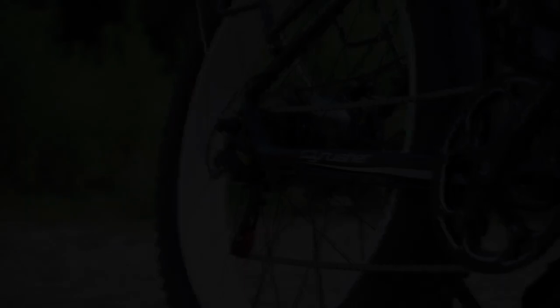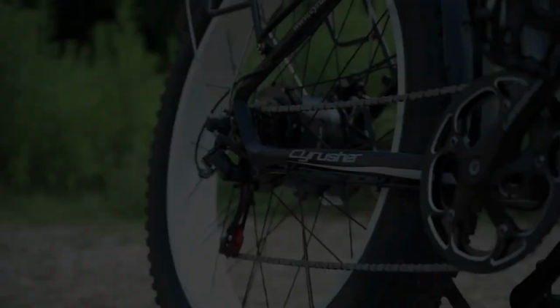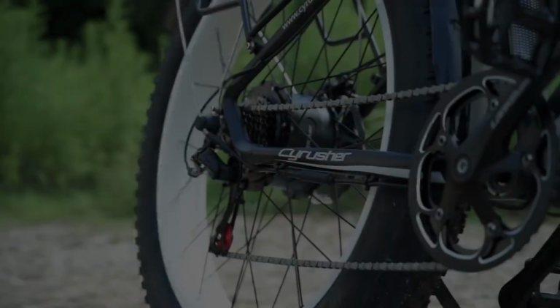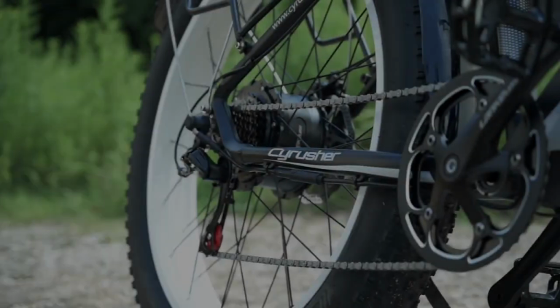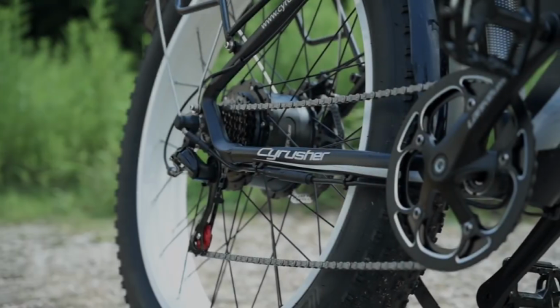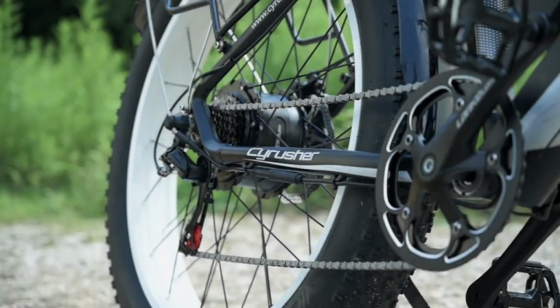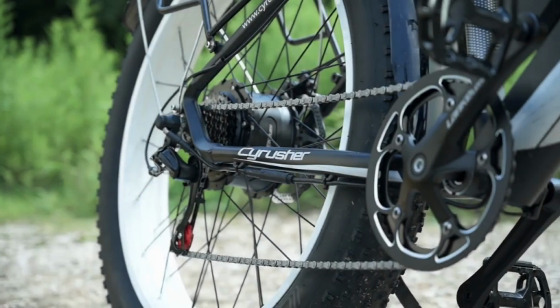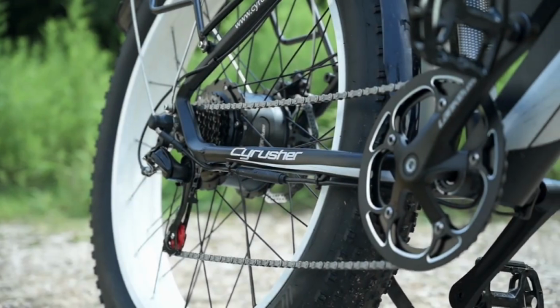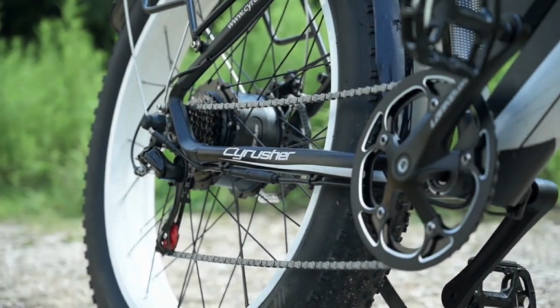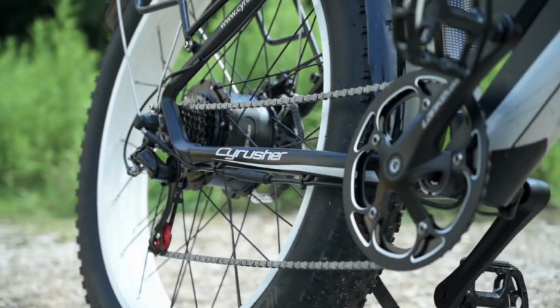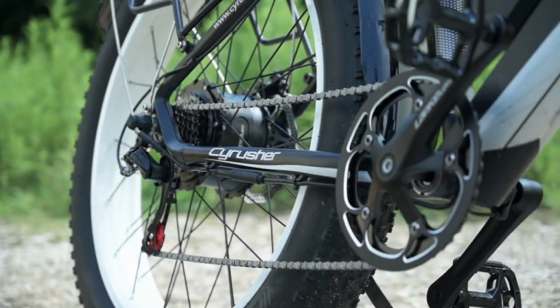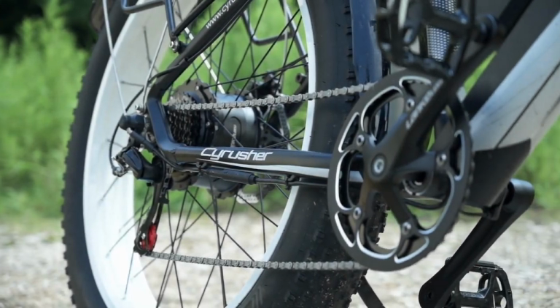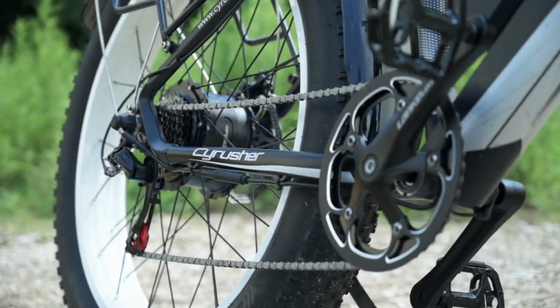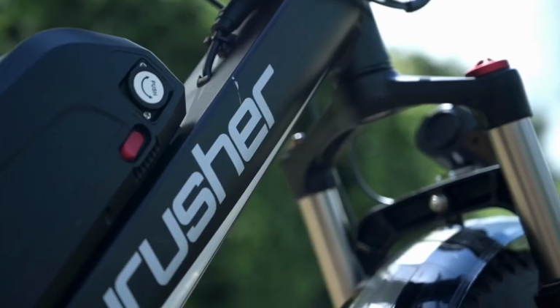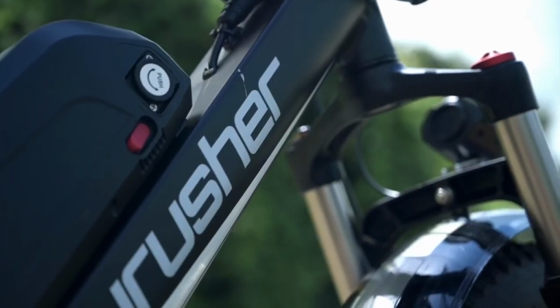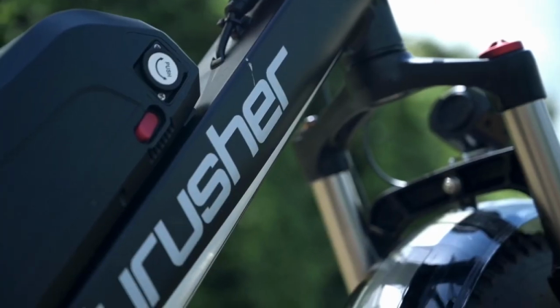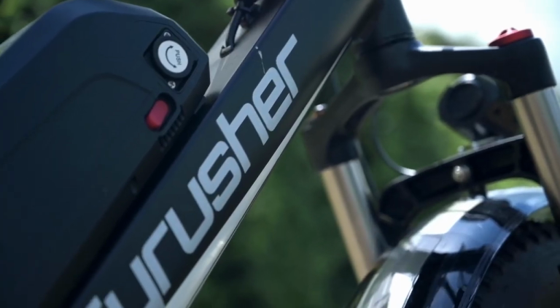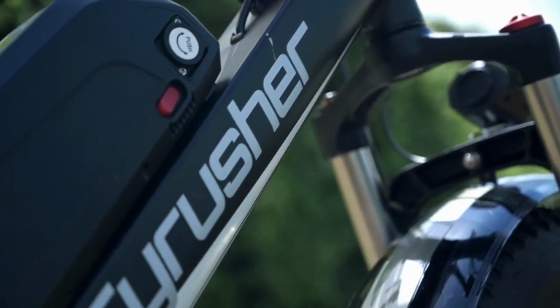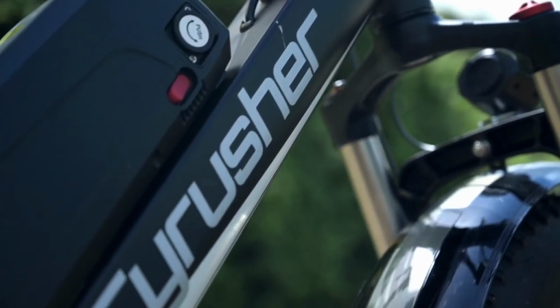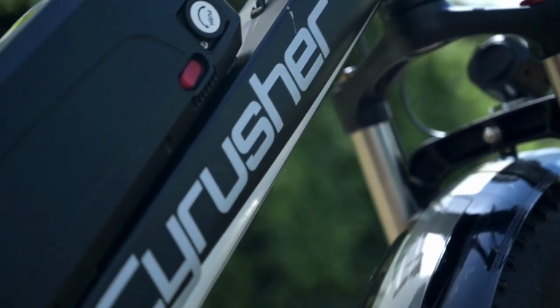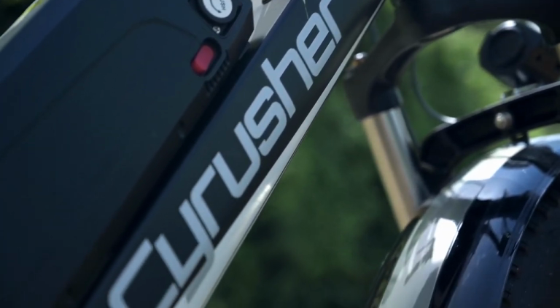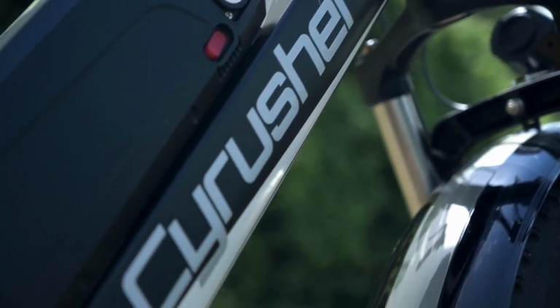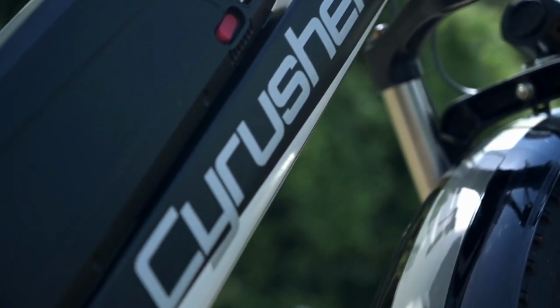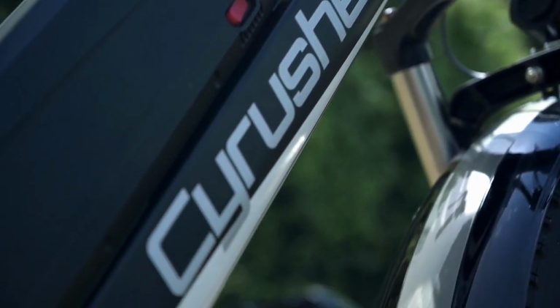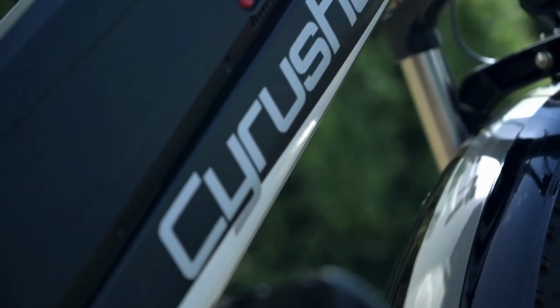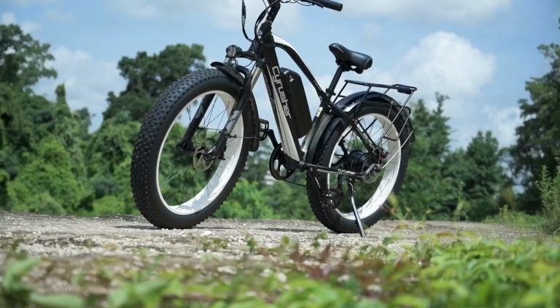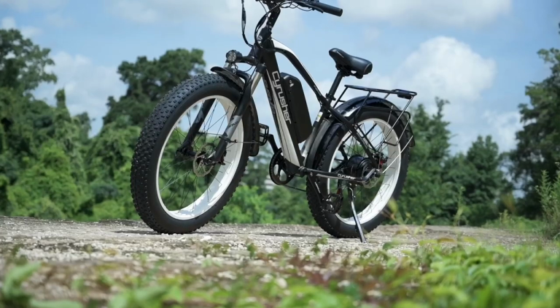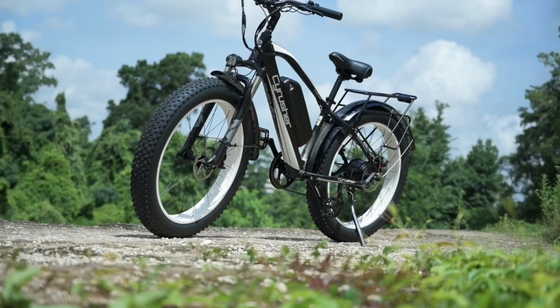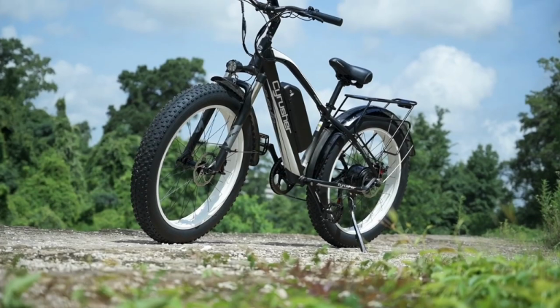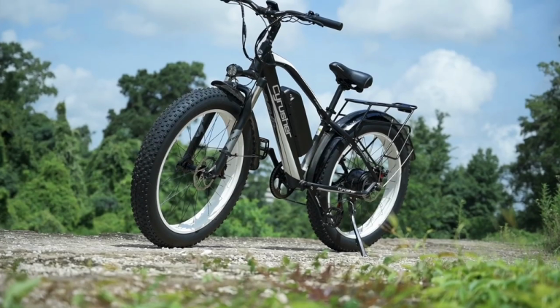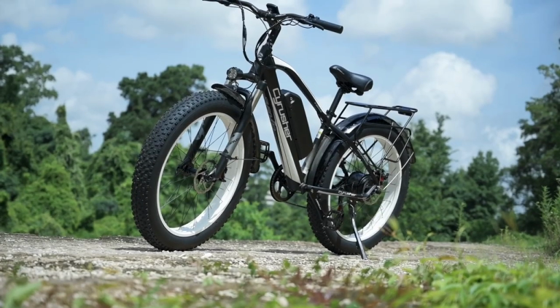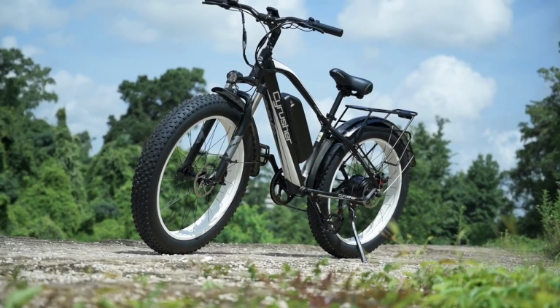Welcome back to another Innovation Review. Today we're going to take a look at the Cyrusher XF650.